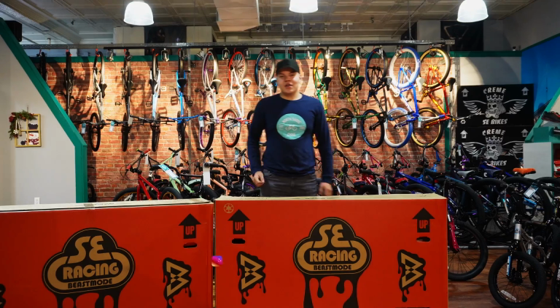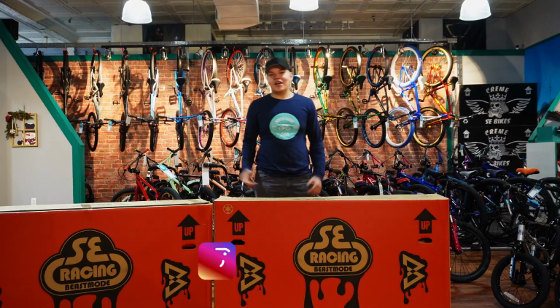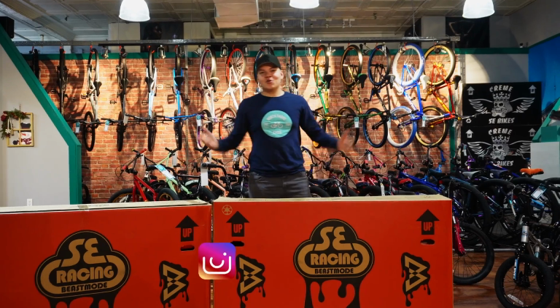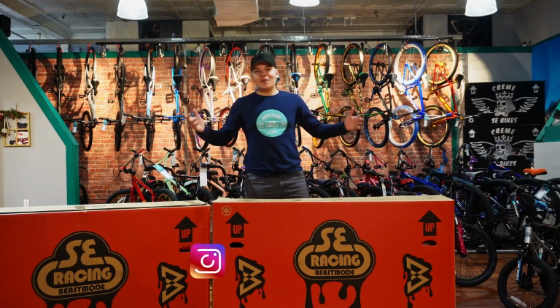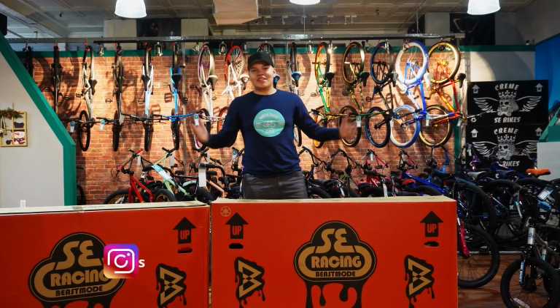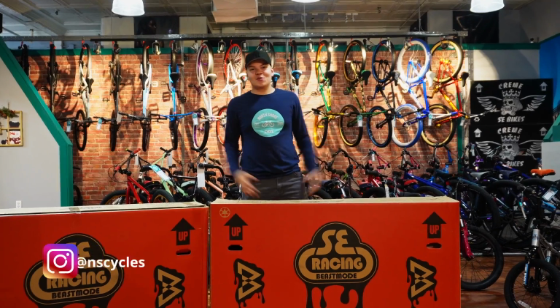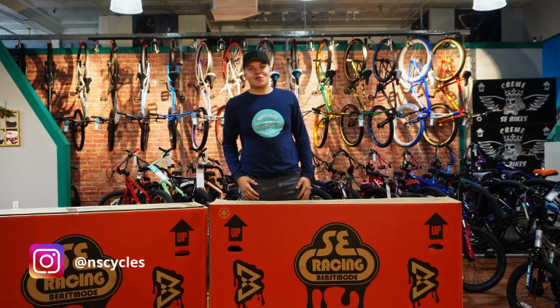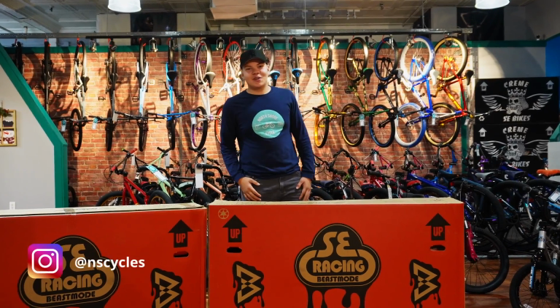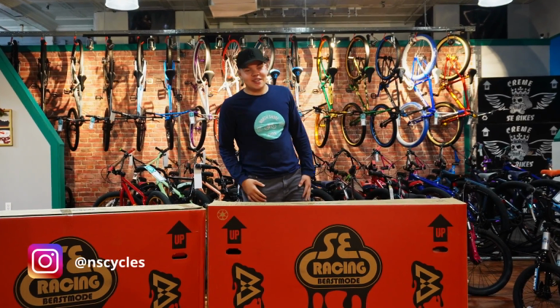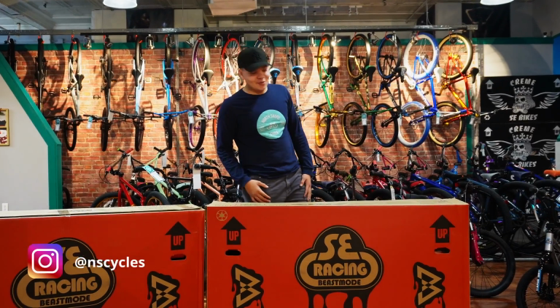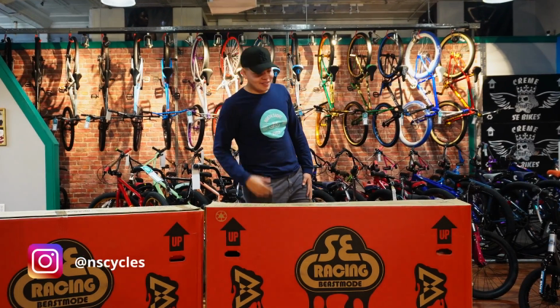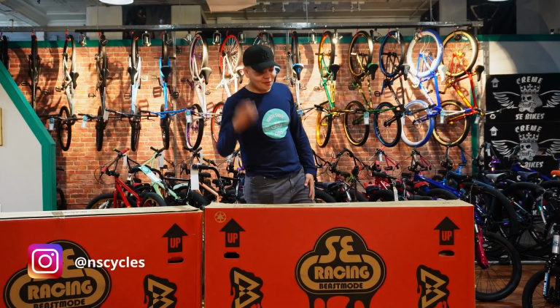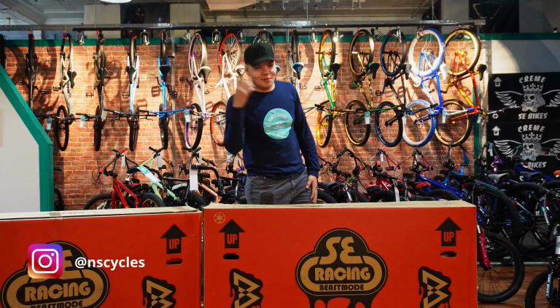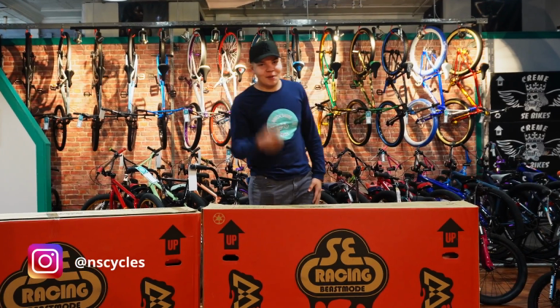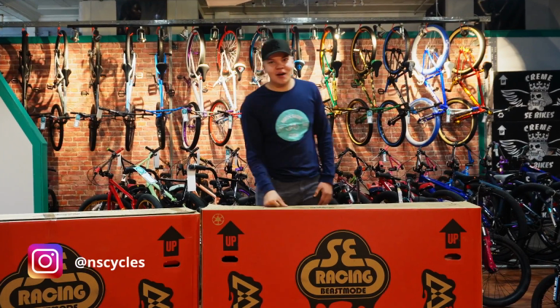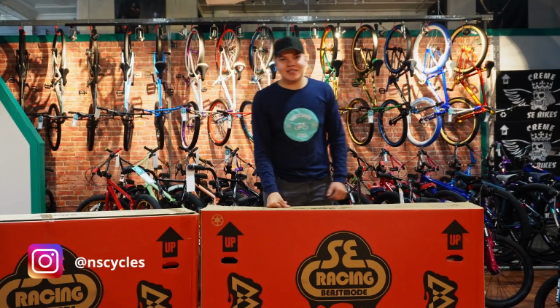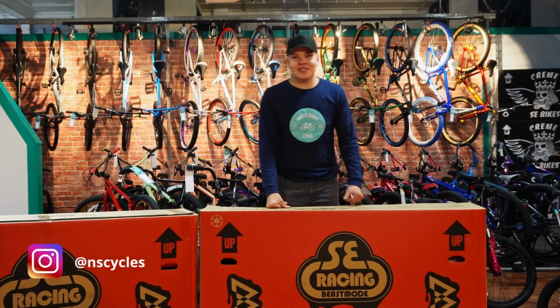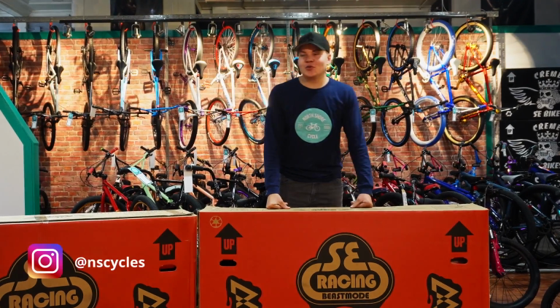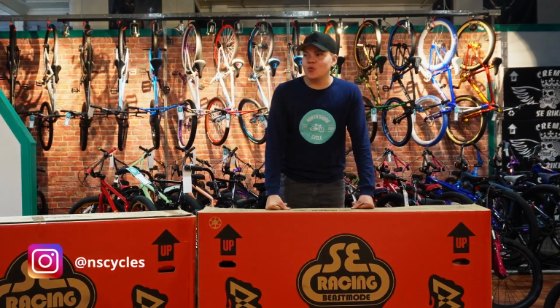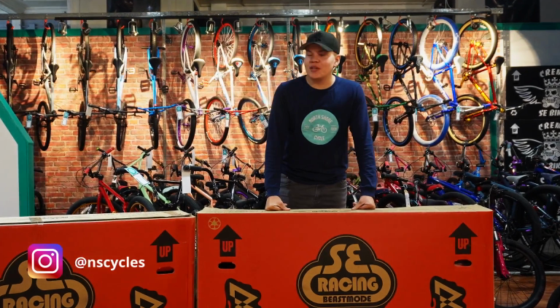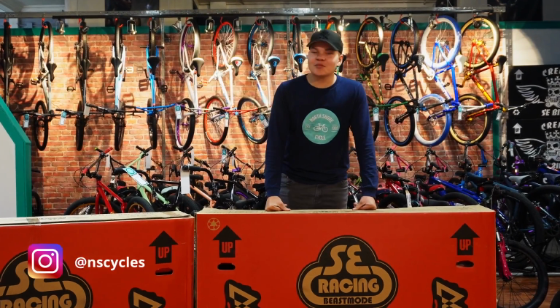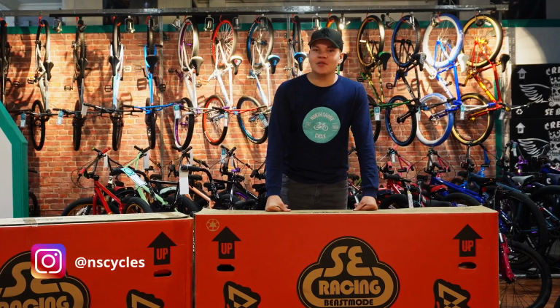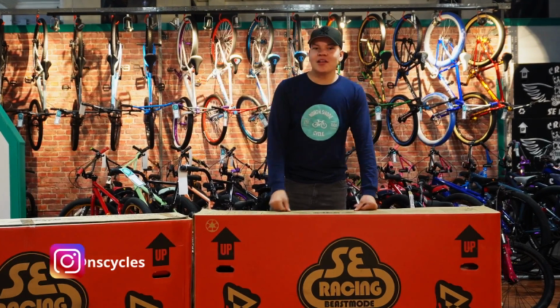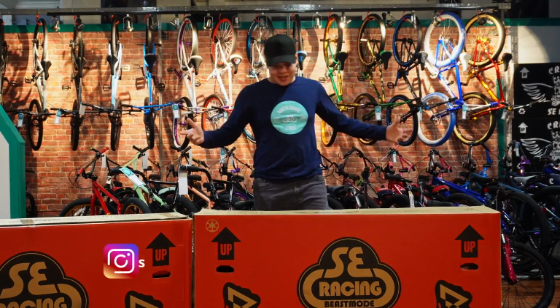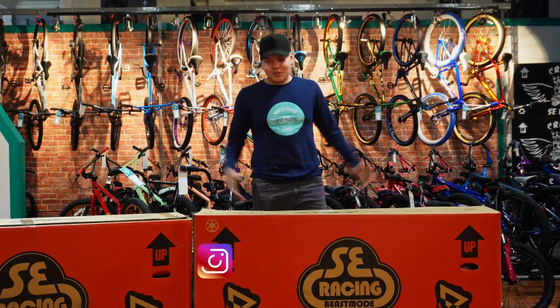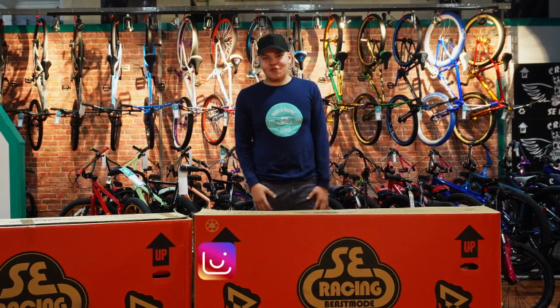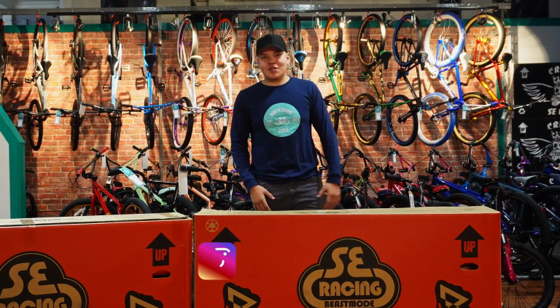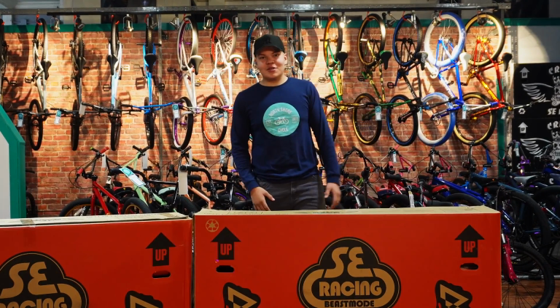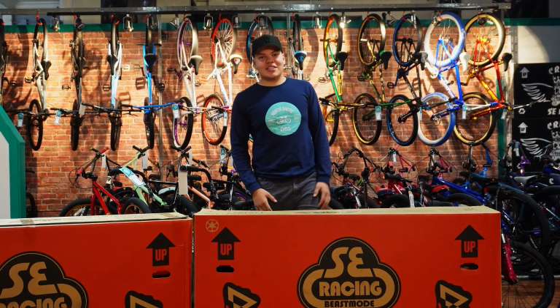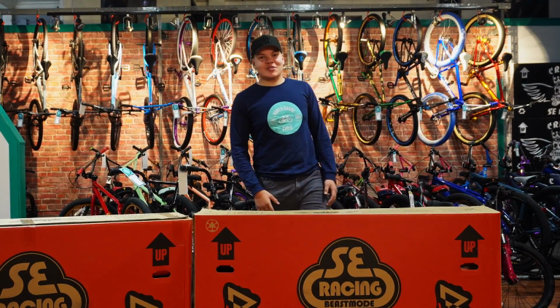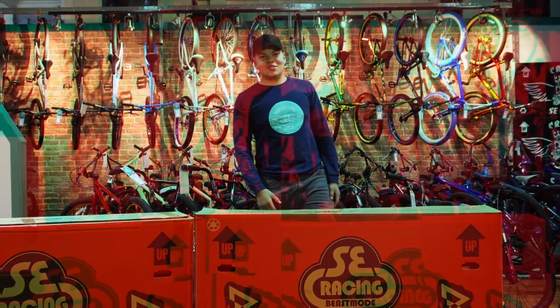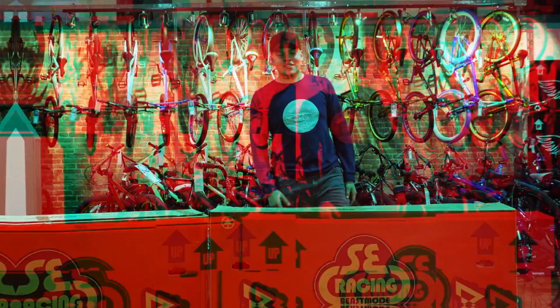Hello guys, welcome back to the Norfolk Cycles channel. Today we're going to be unboxing this new Beast Mode. Without further ado, let's get straight into it.